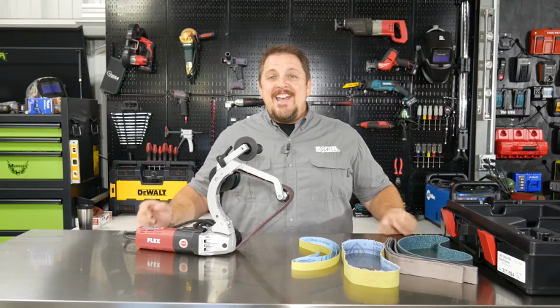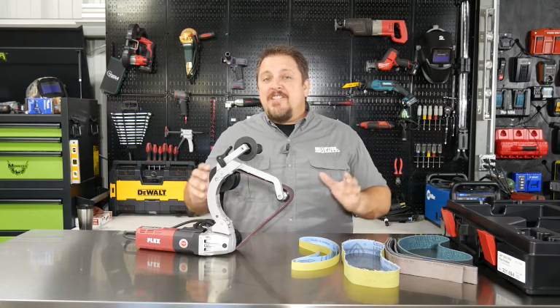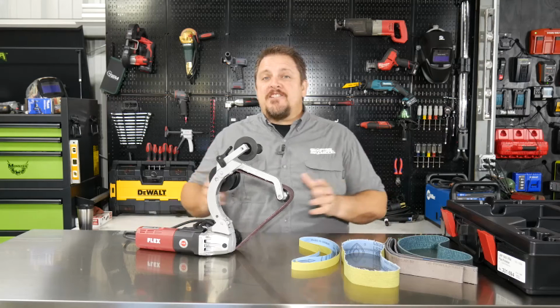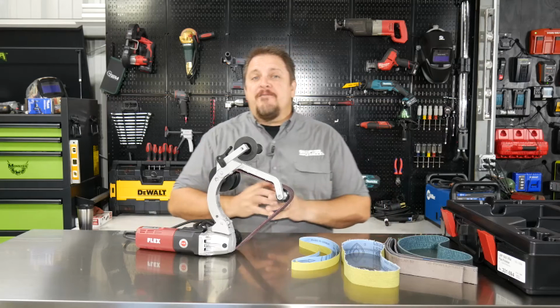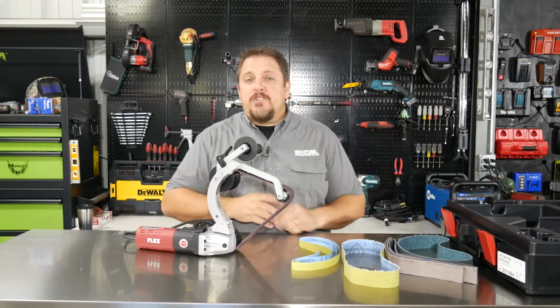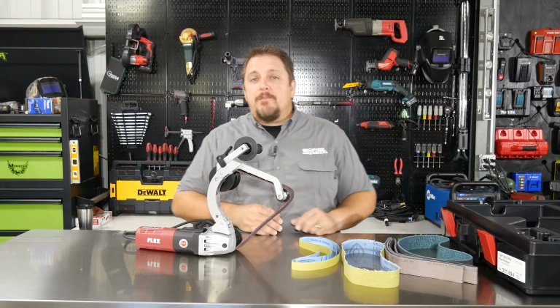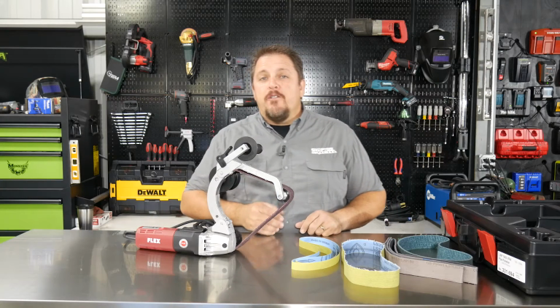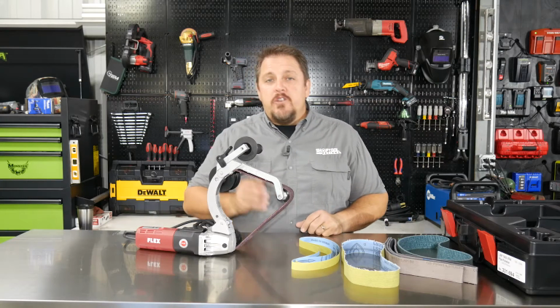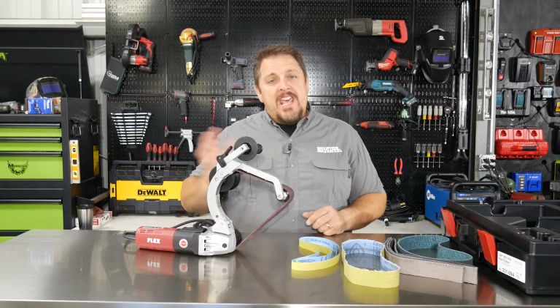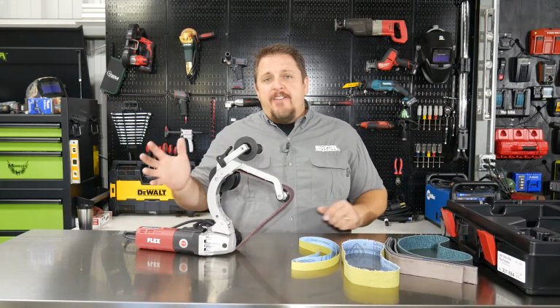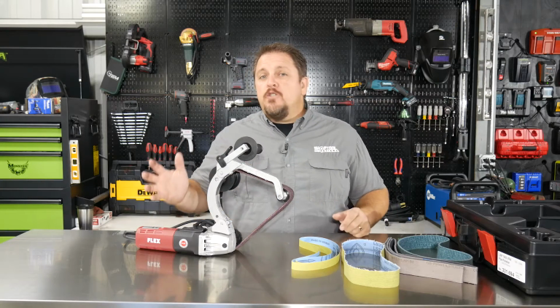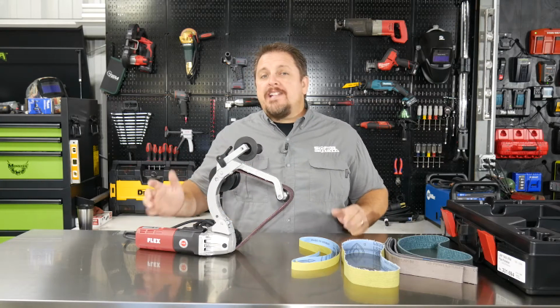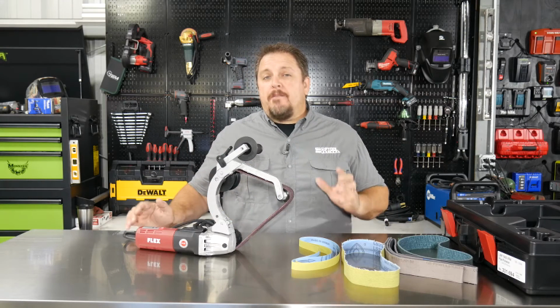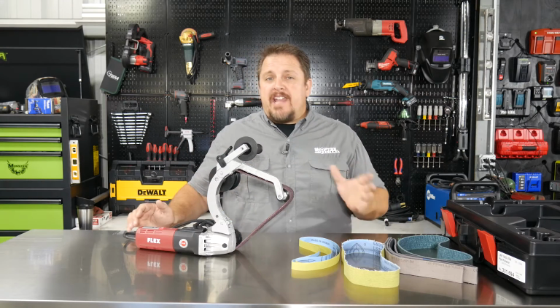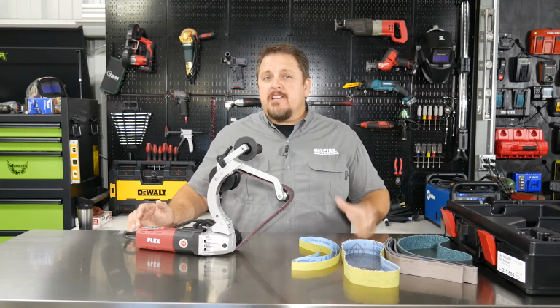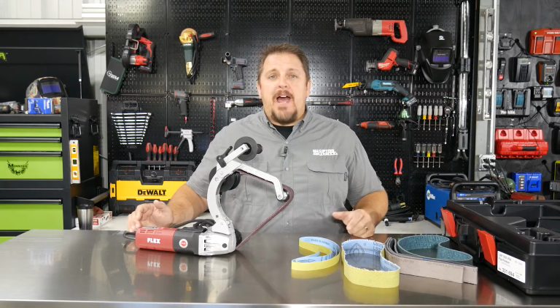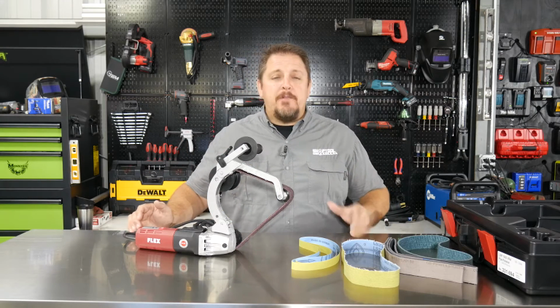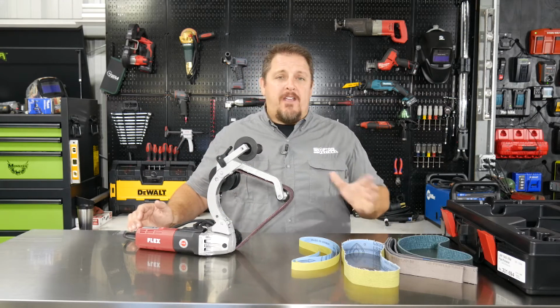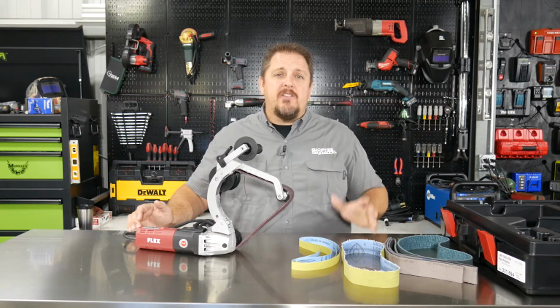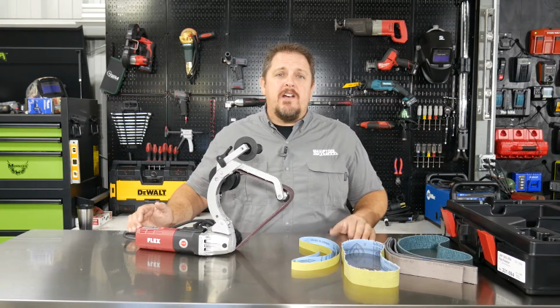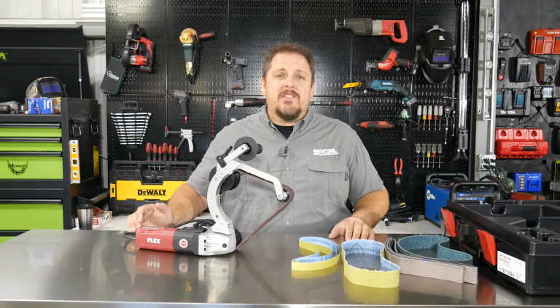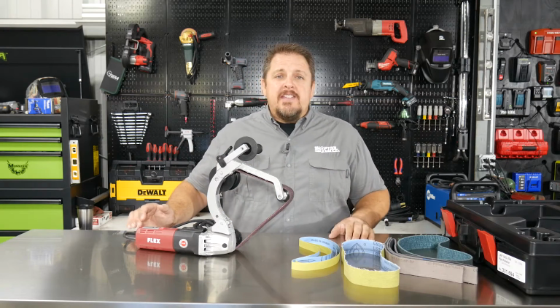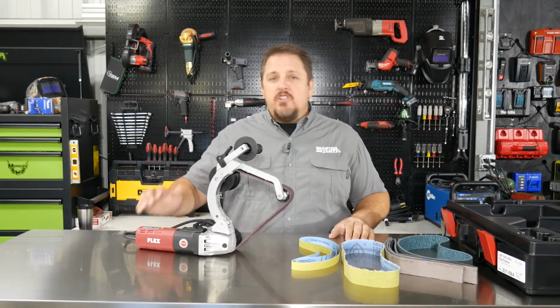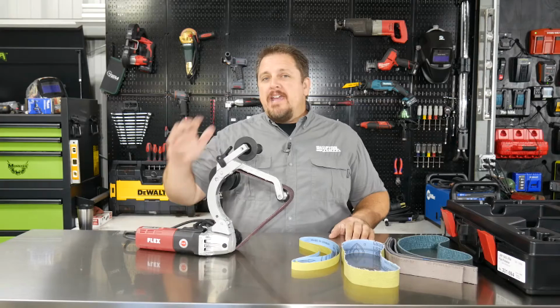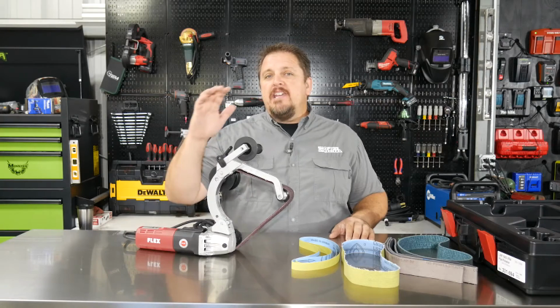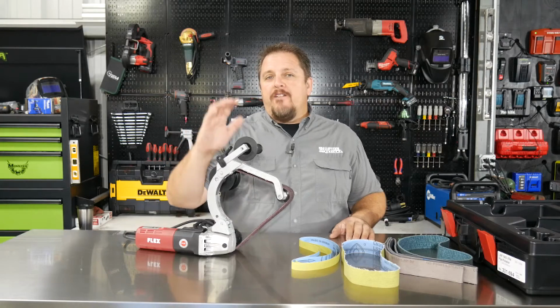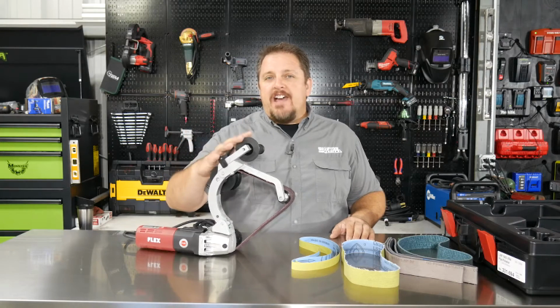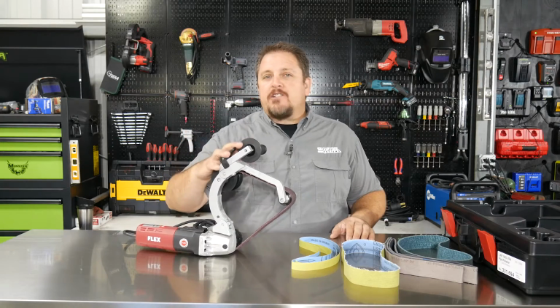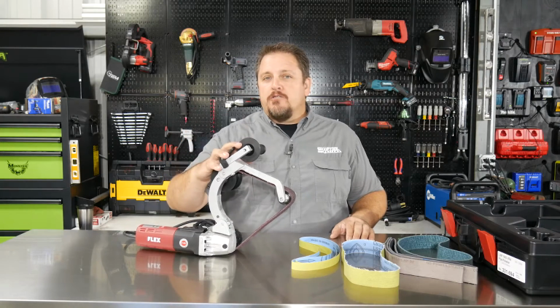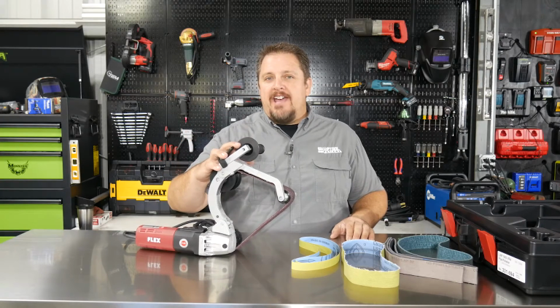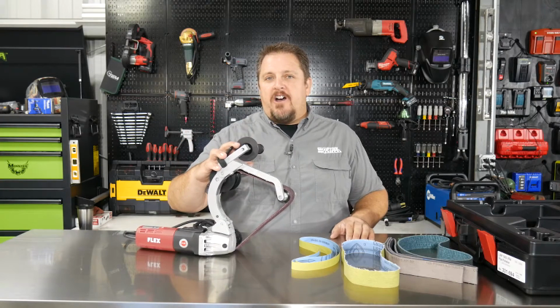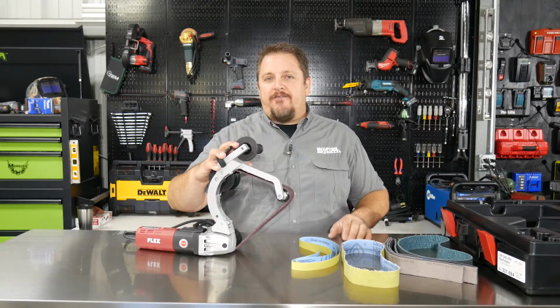Hi, this is Tim from Shop Tour Reviews. If you do any type of stainless piping or handrails, then you may need what Flex Tools has to offer.